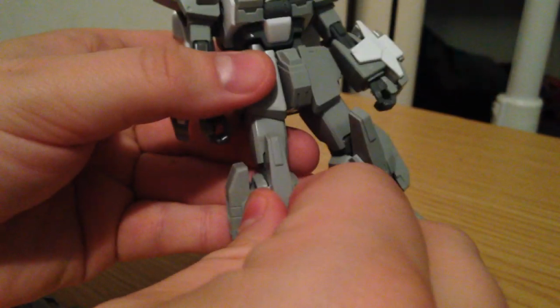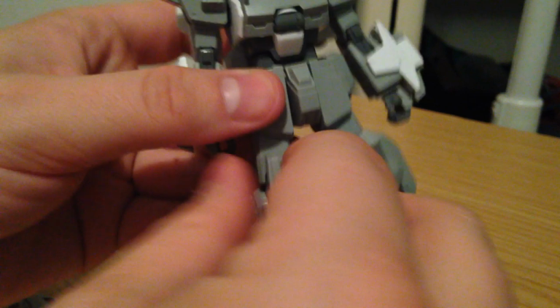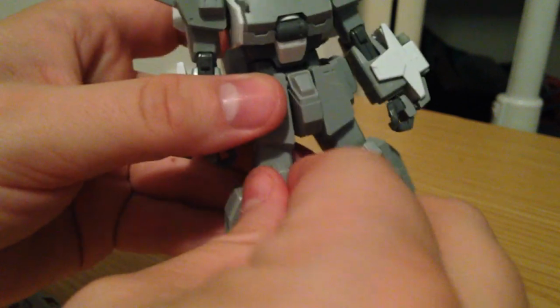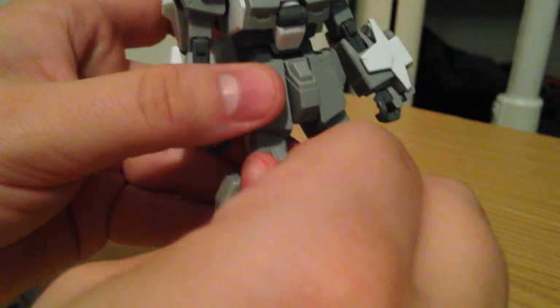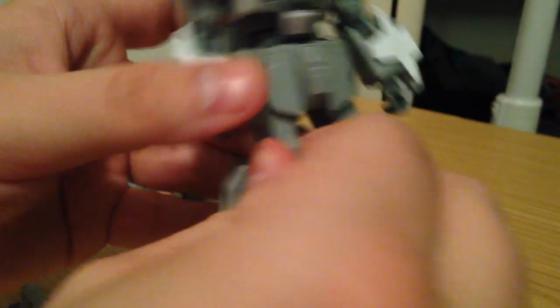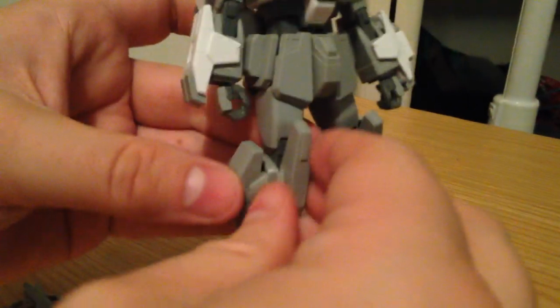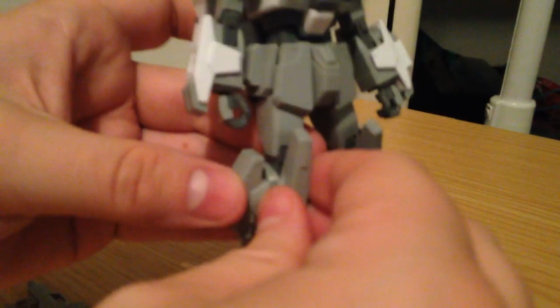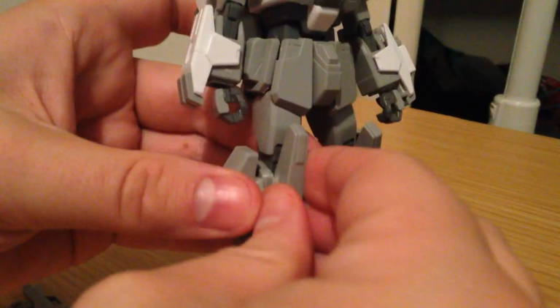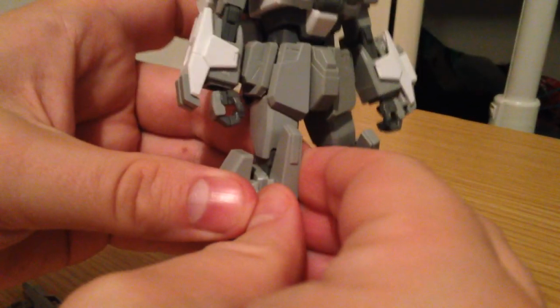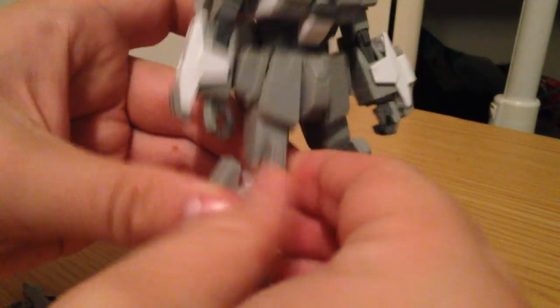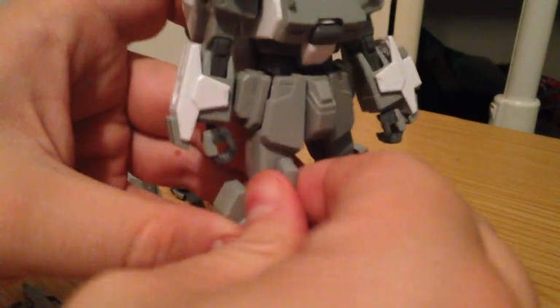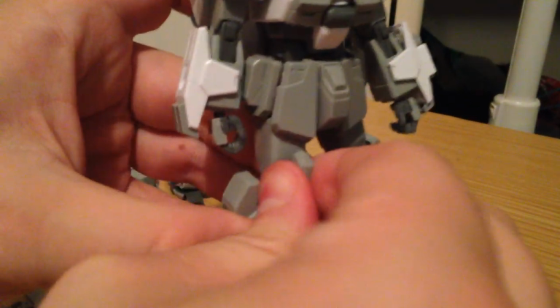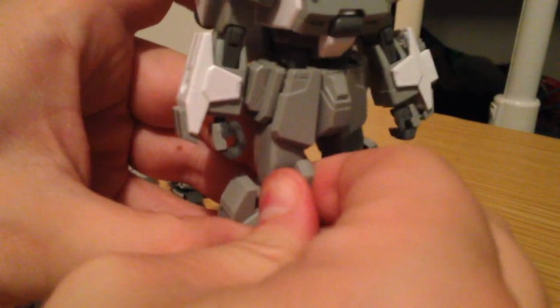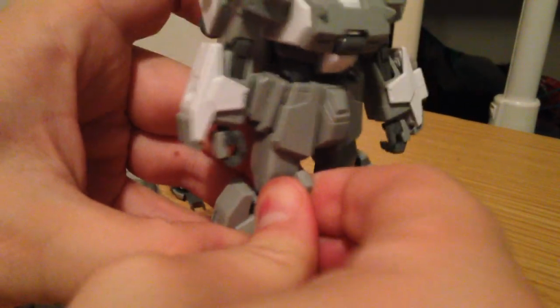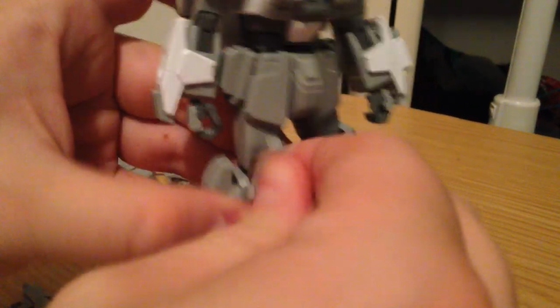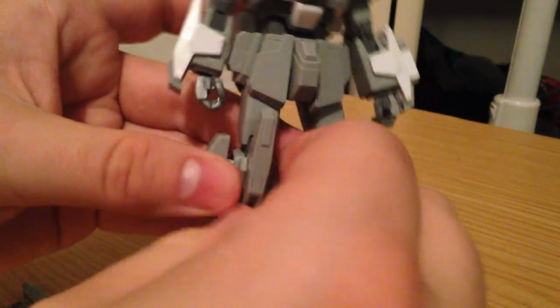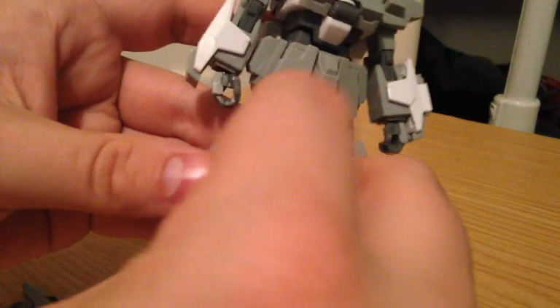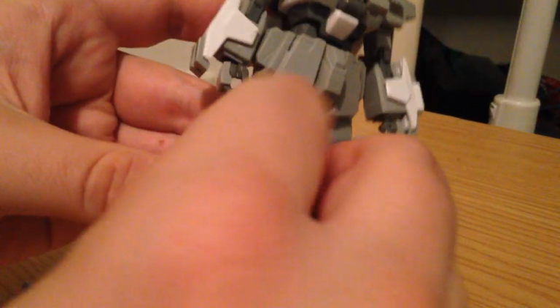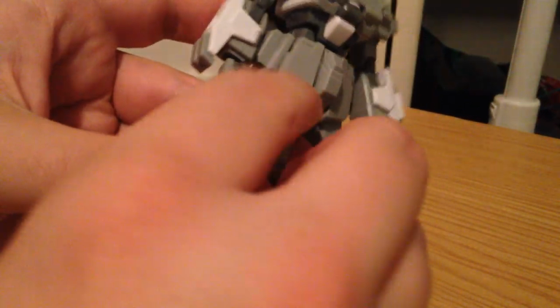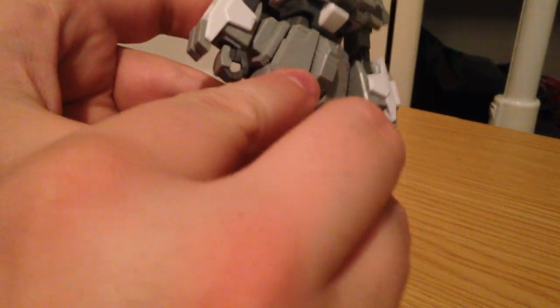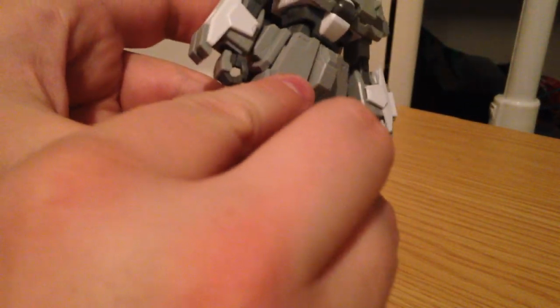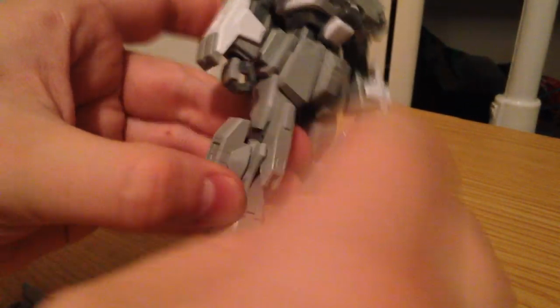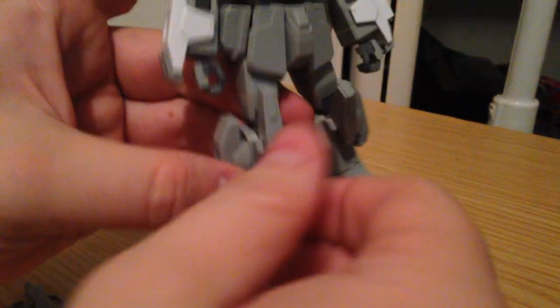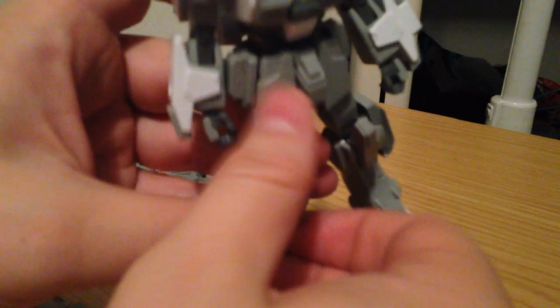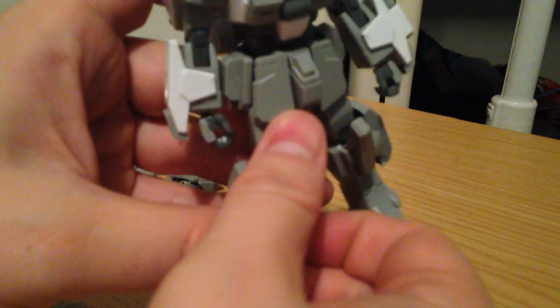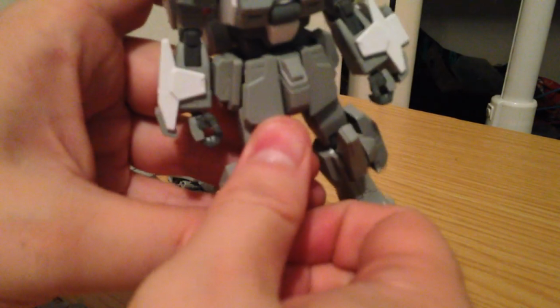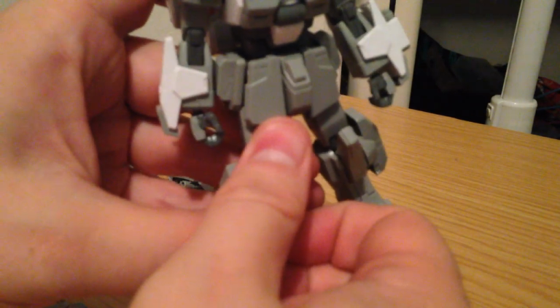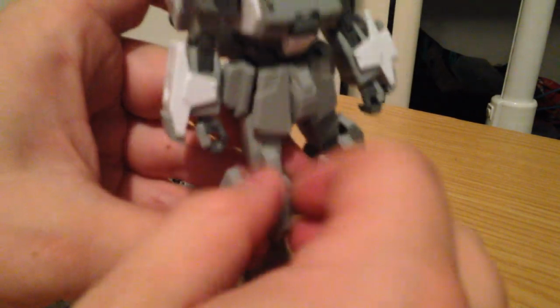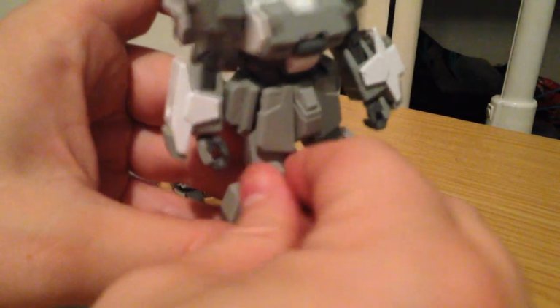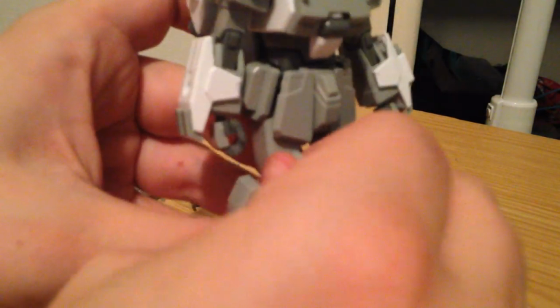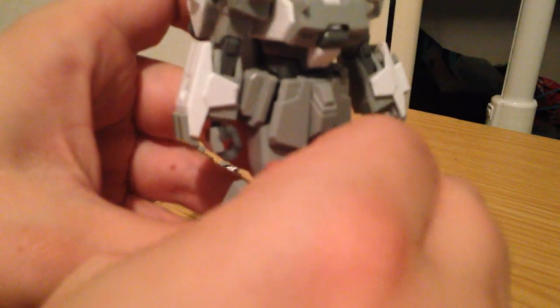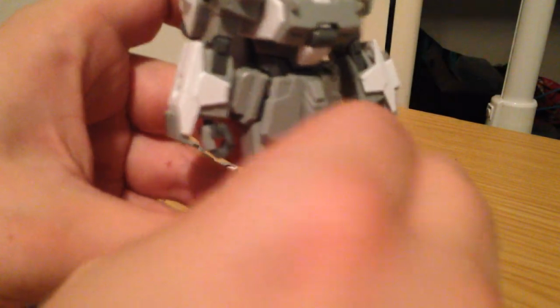Also, these knee pieces here — they're all very tight. This is good. This is actually a really great thing.